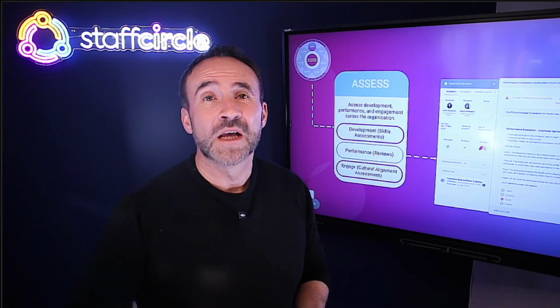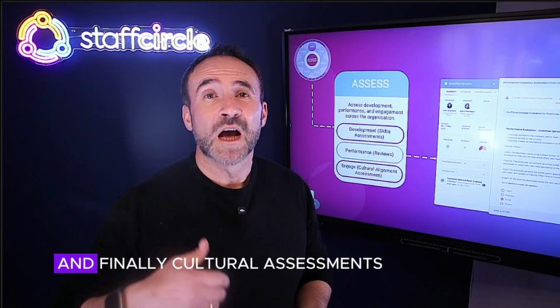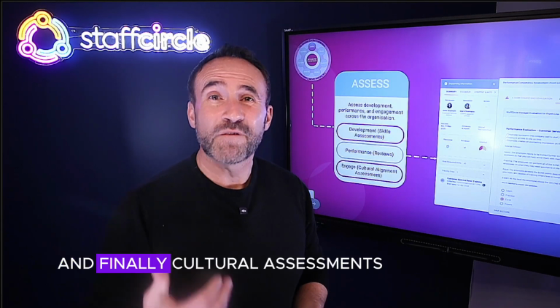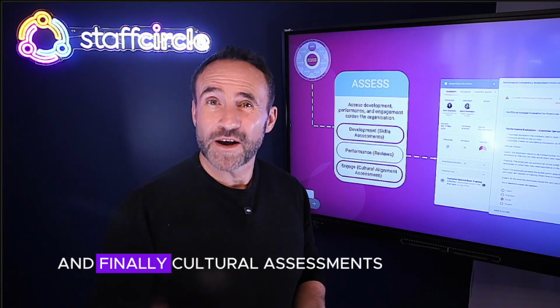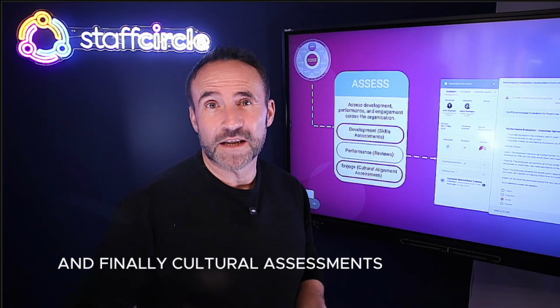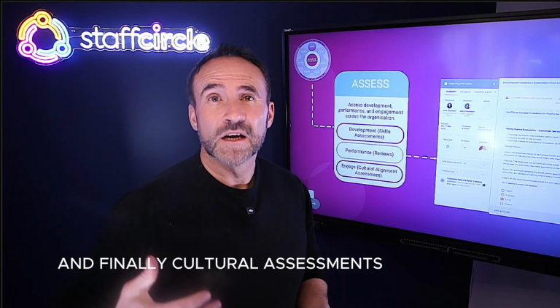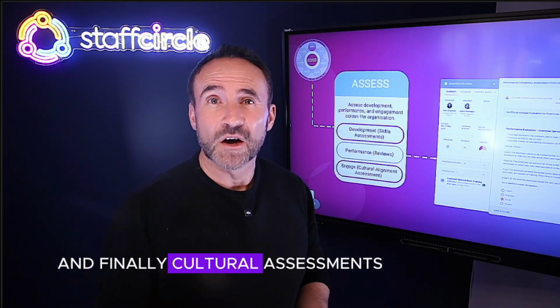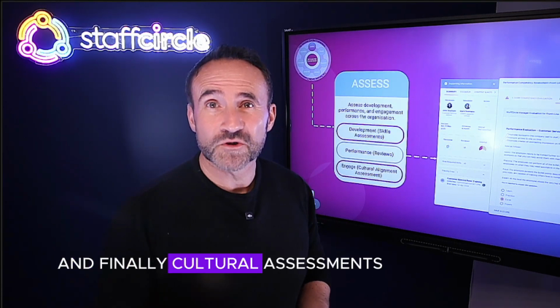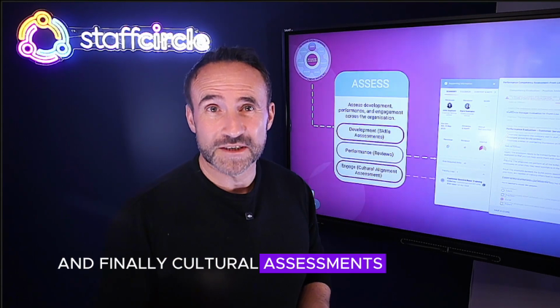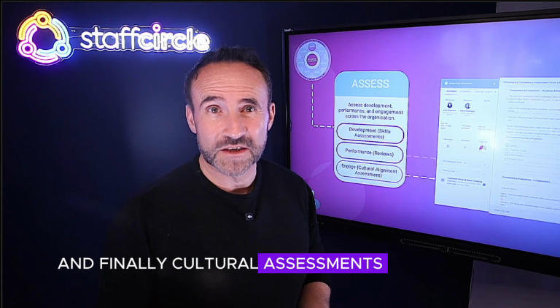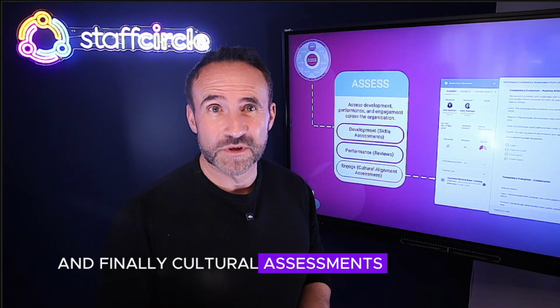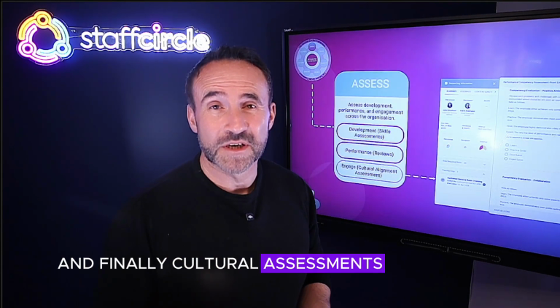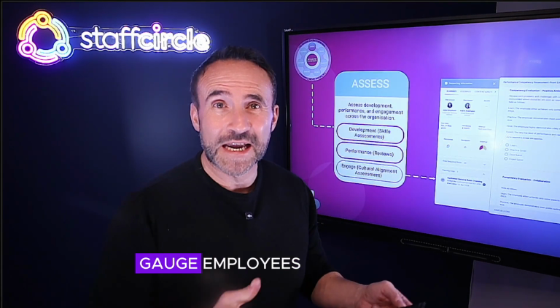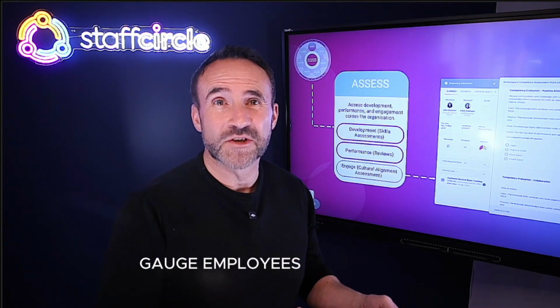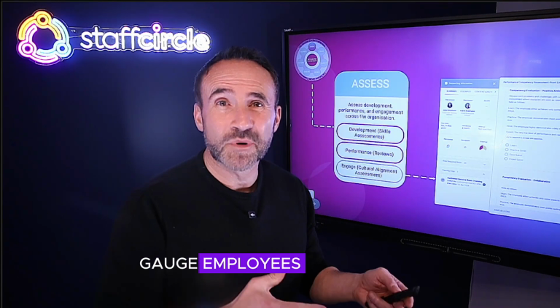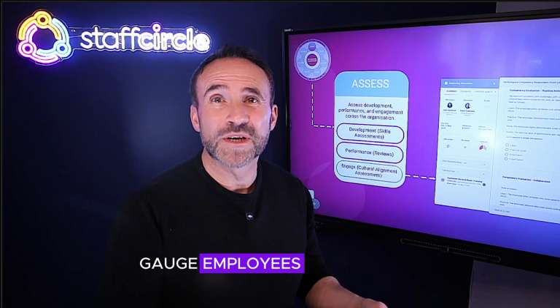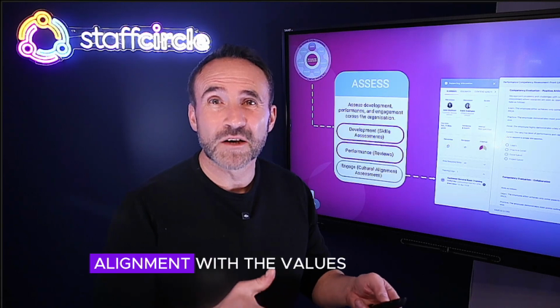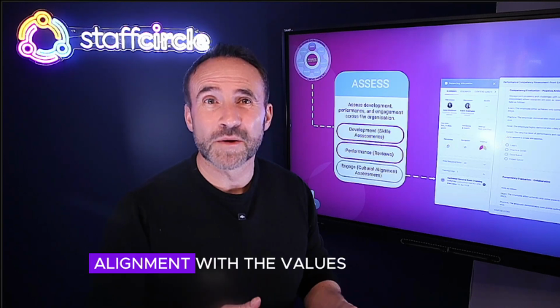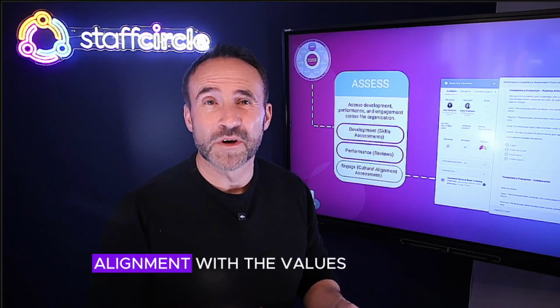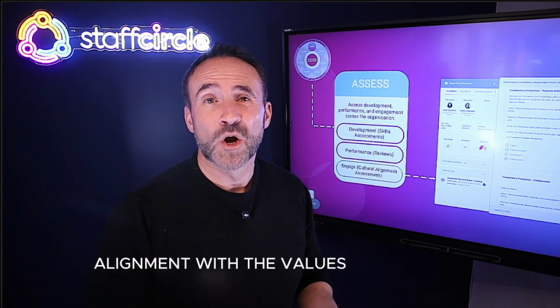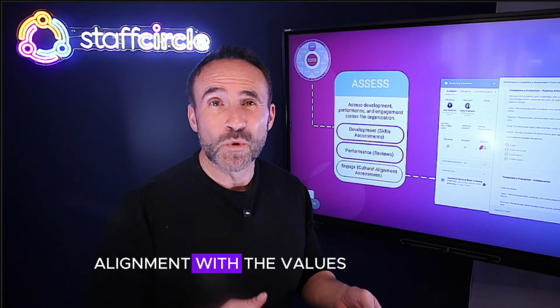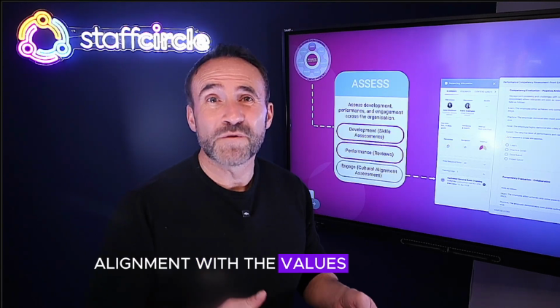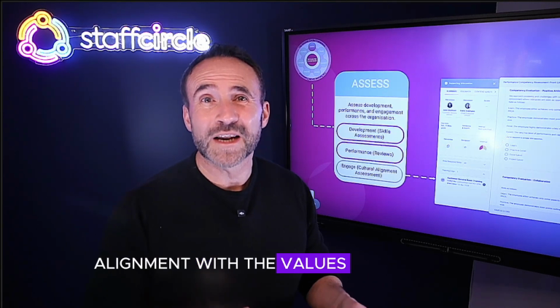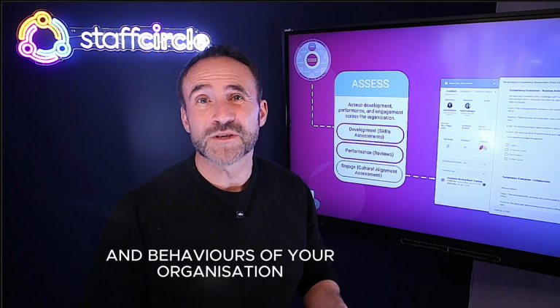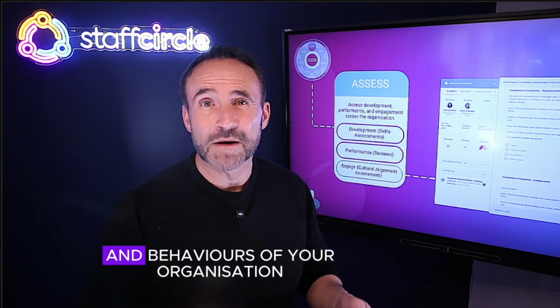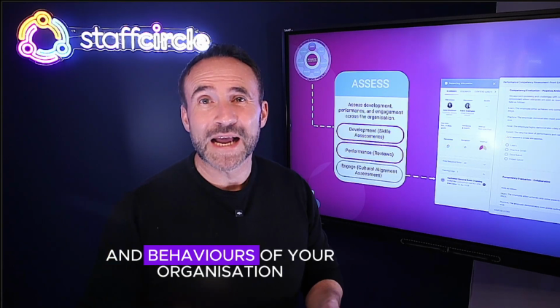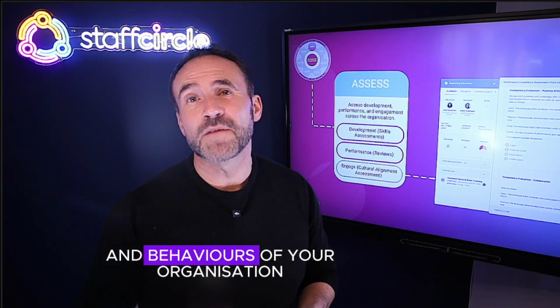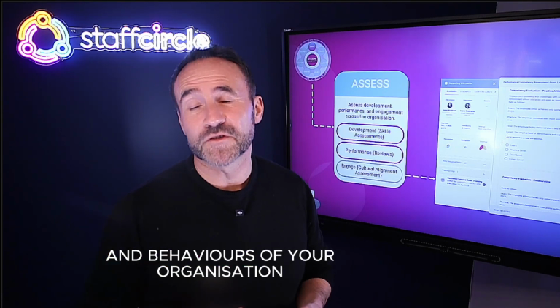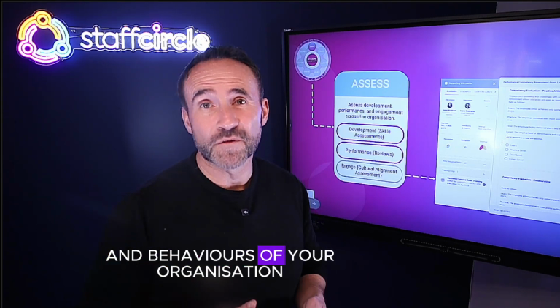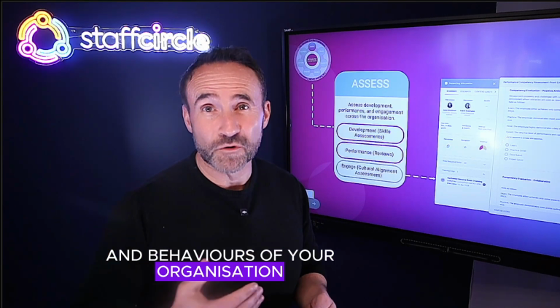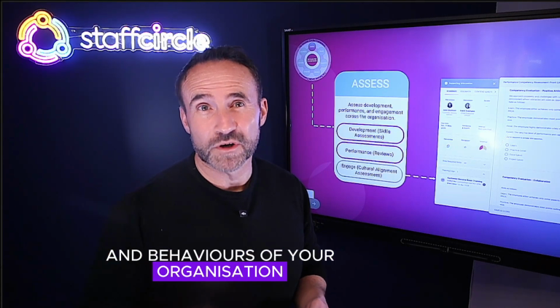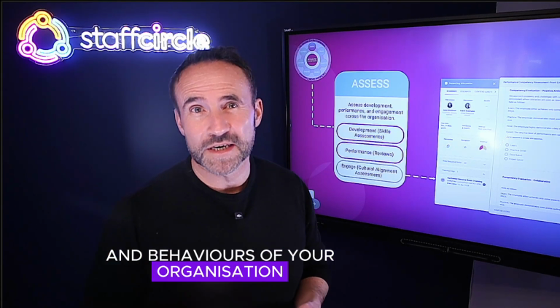Cultural assessments gauge employees' alignment with the values and behaviours of your organisation.